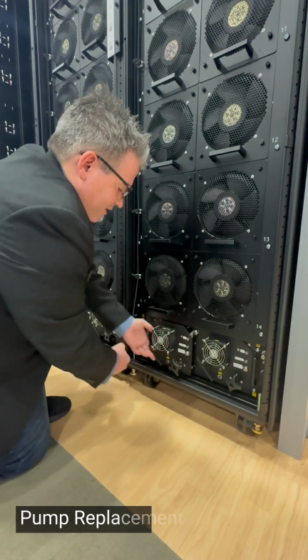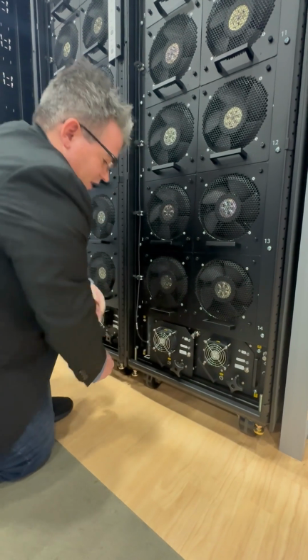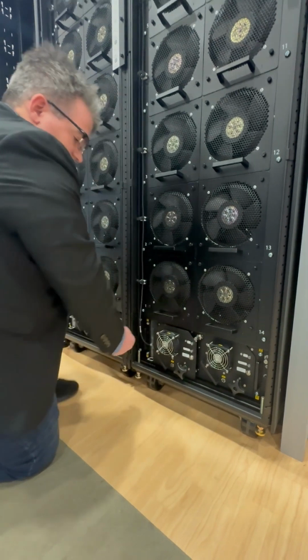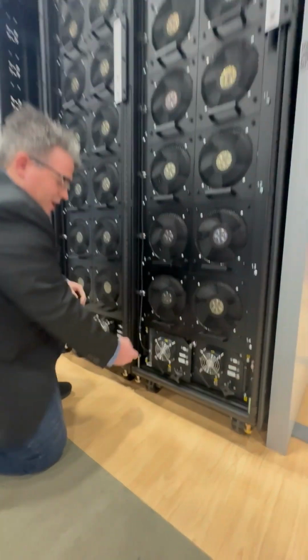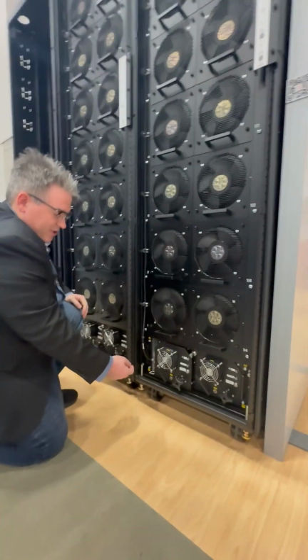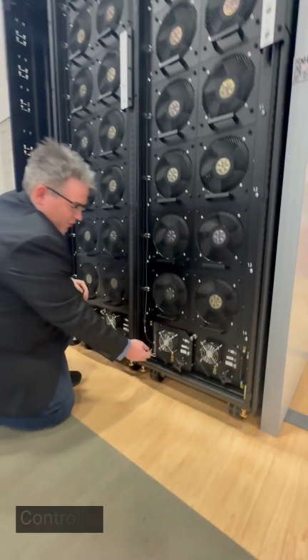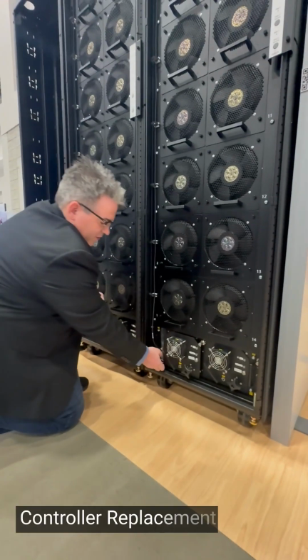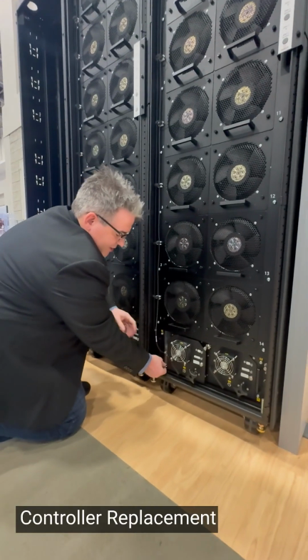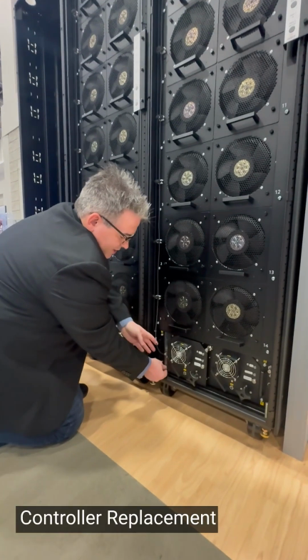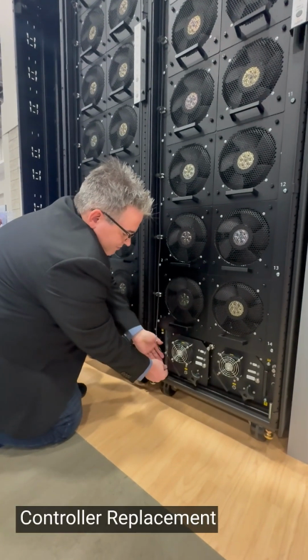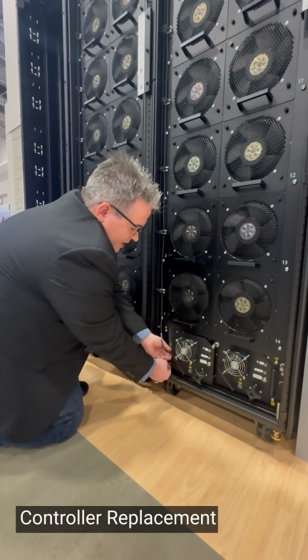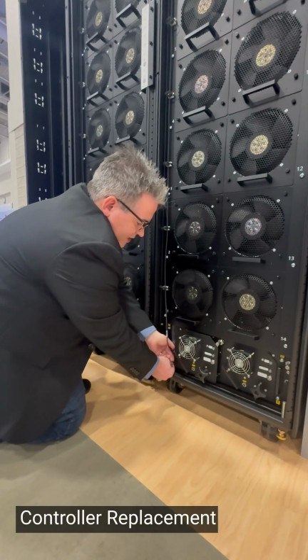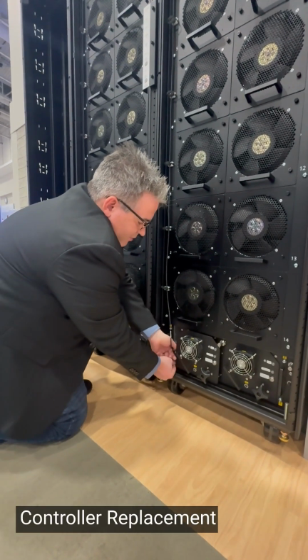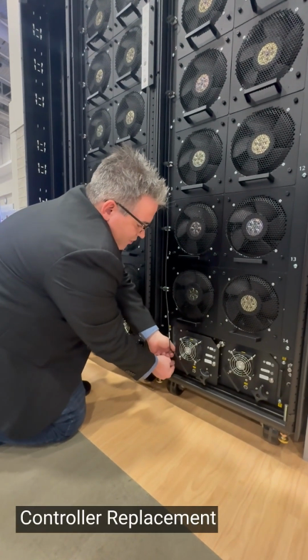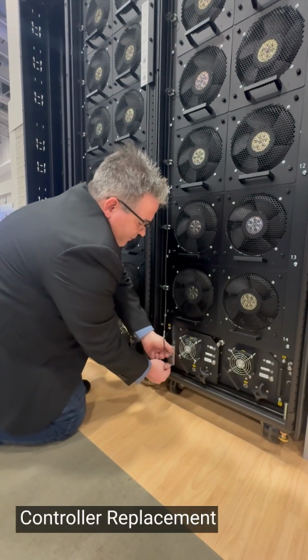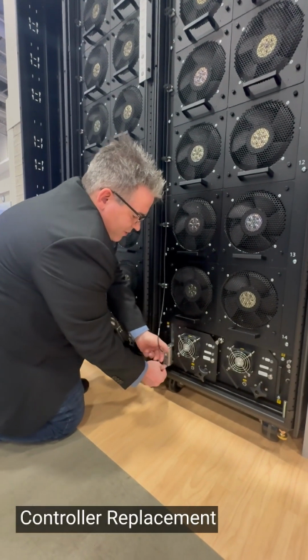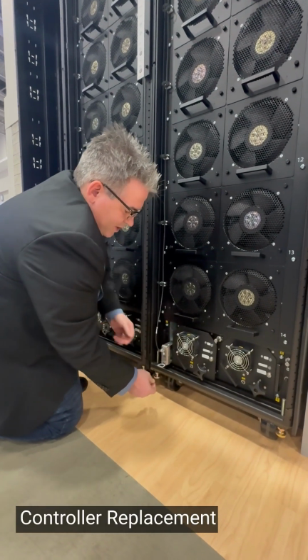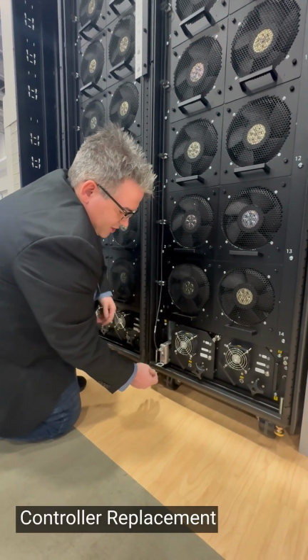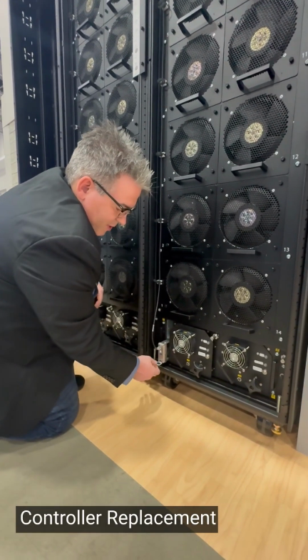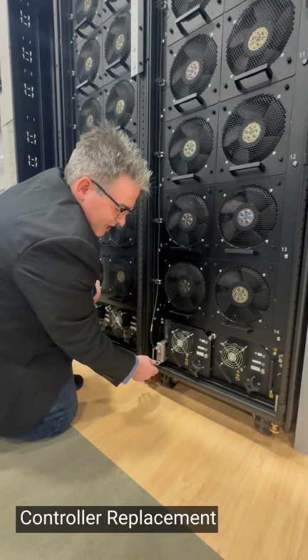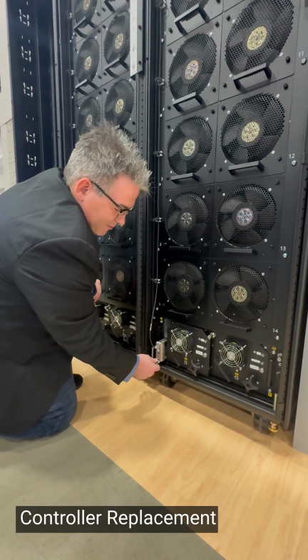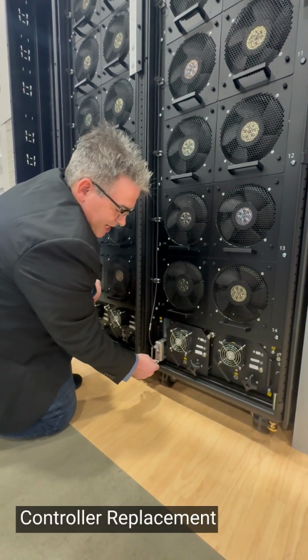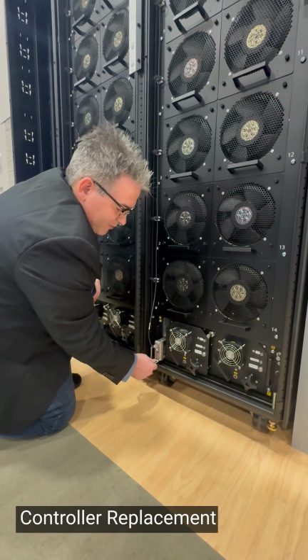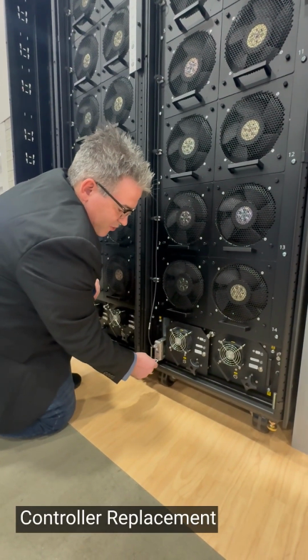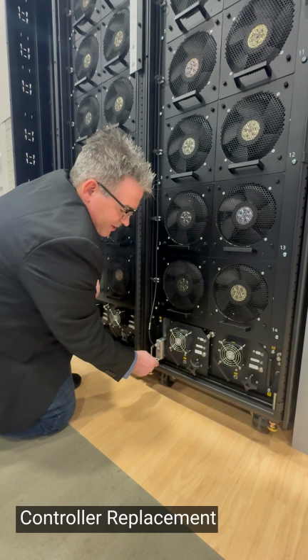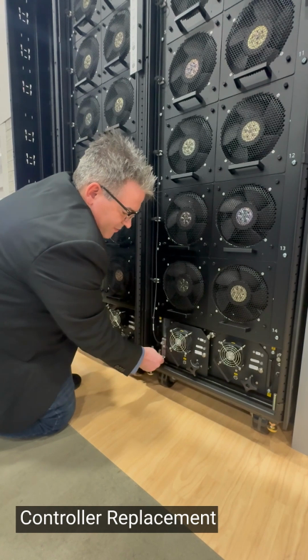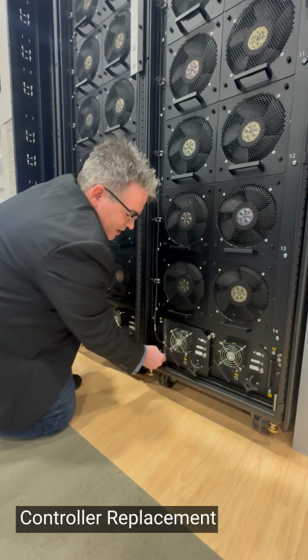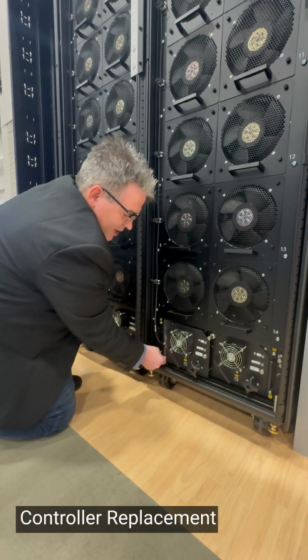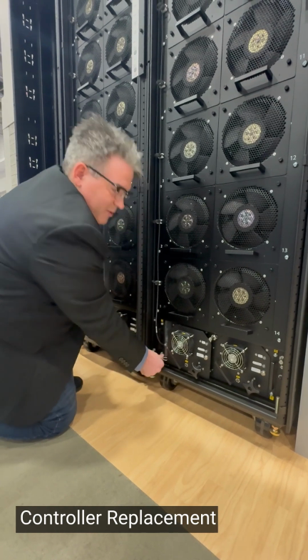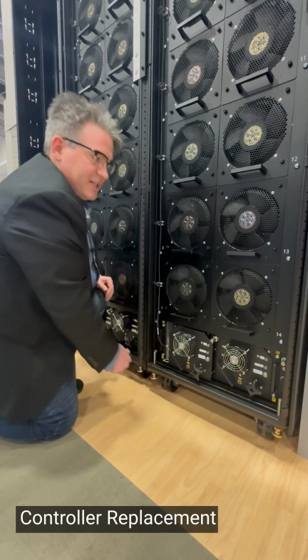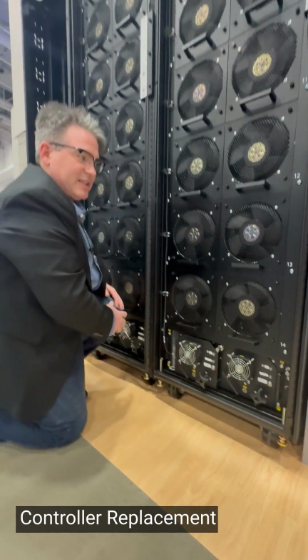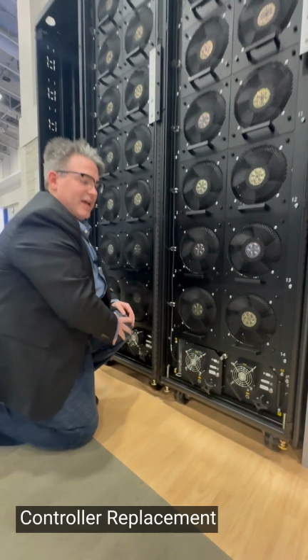Our hot swap controller is easy to remove — just pick up the tab, remove, and replace it.